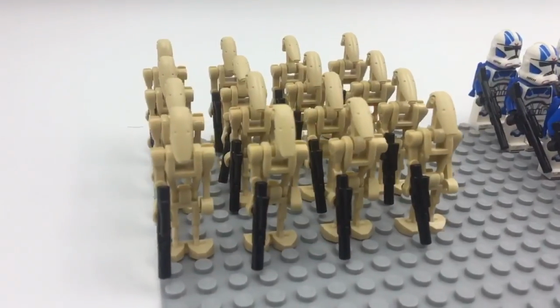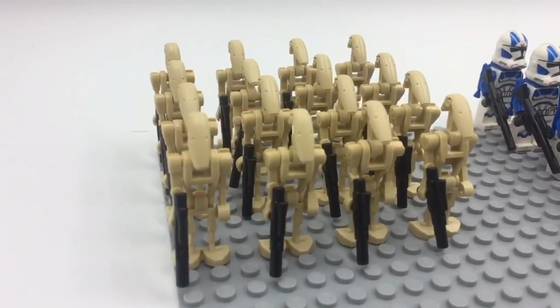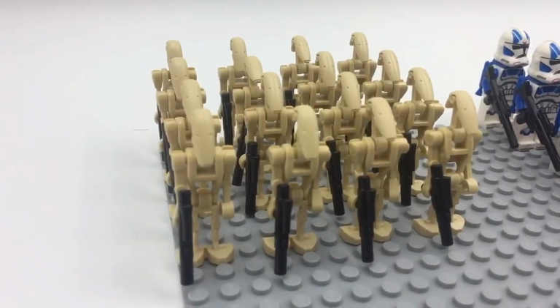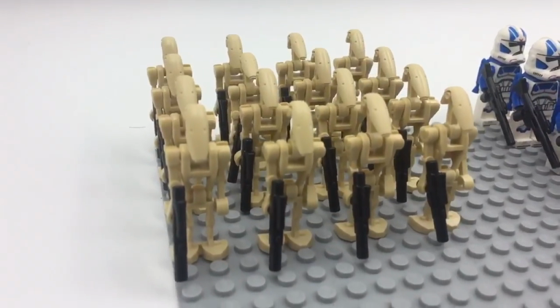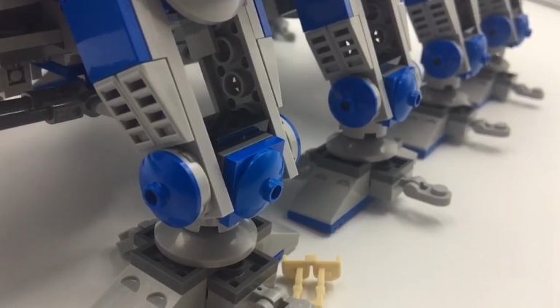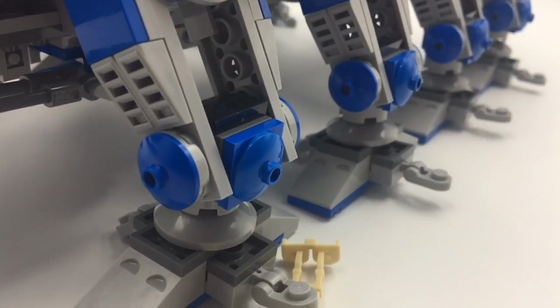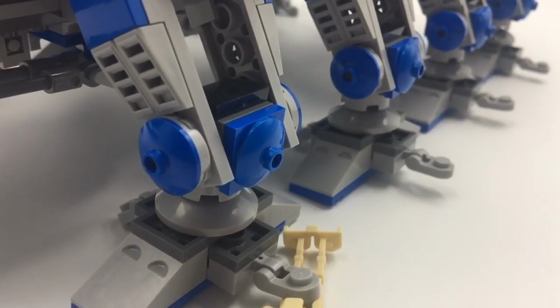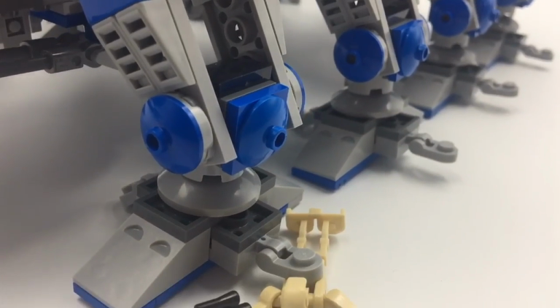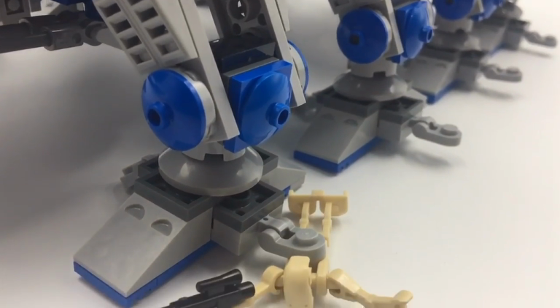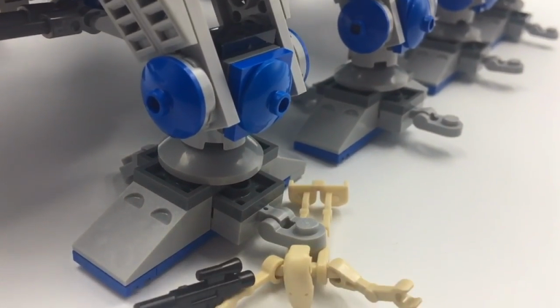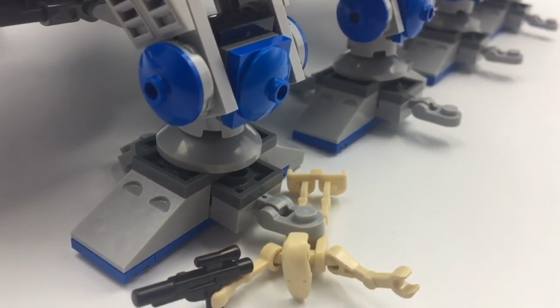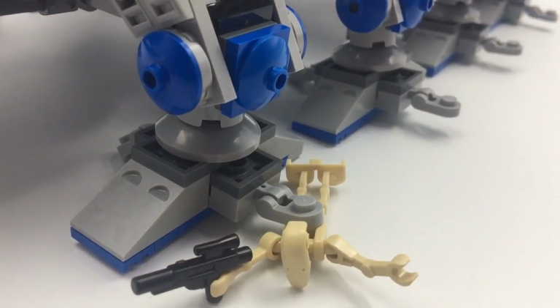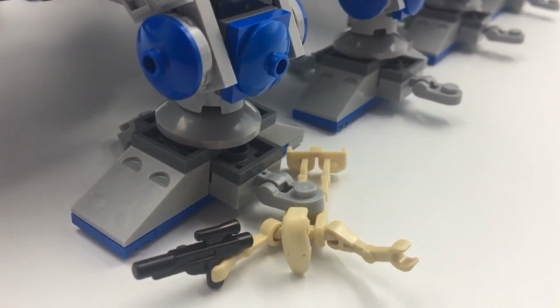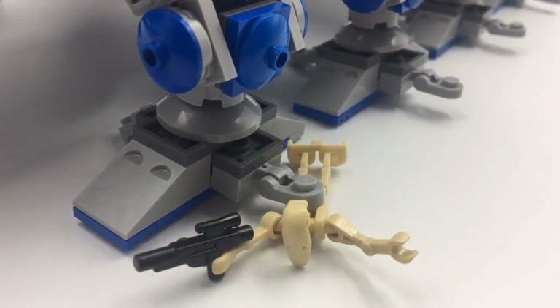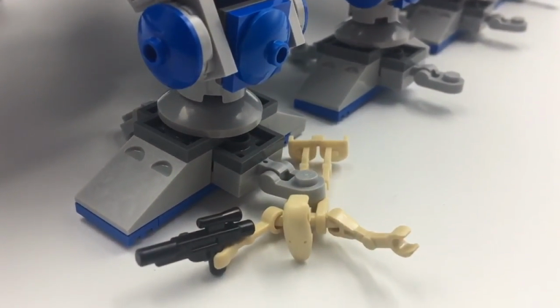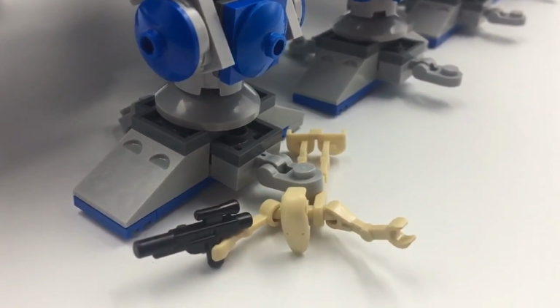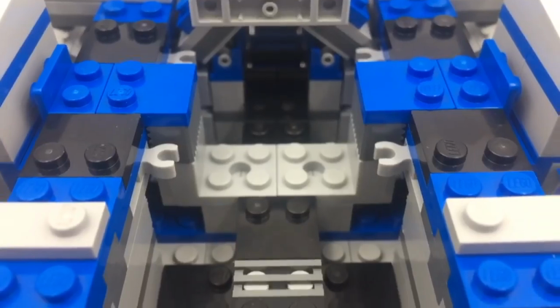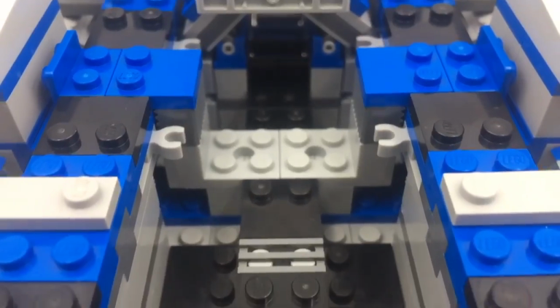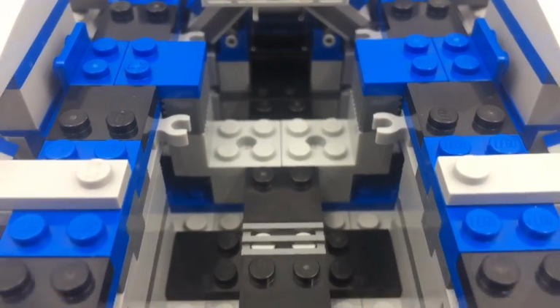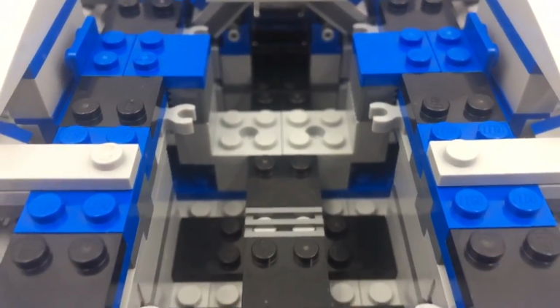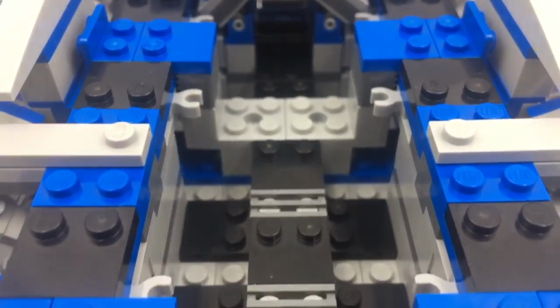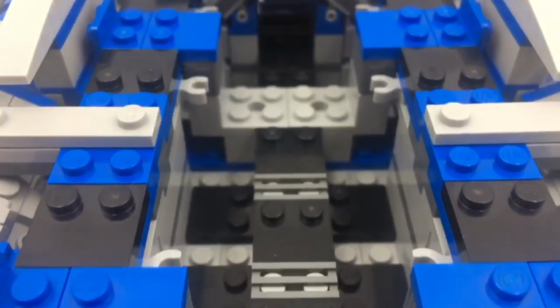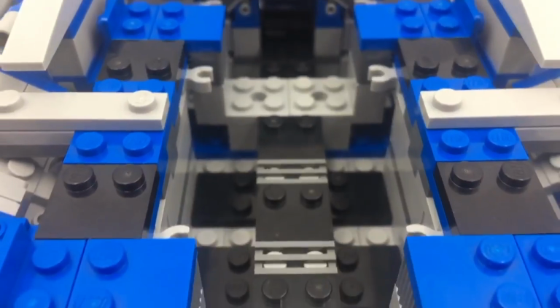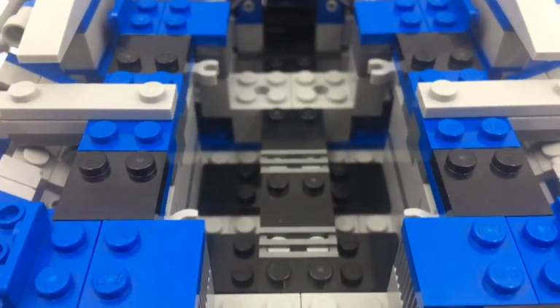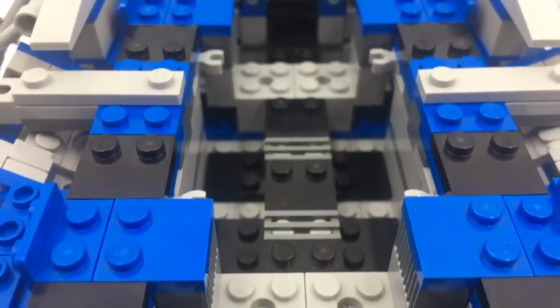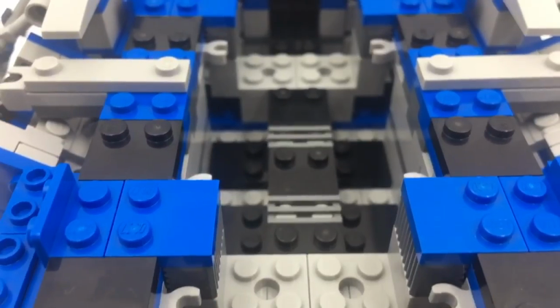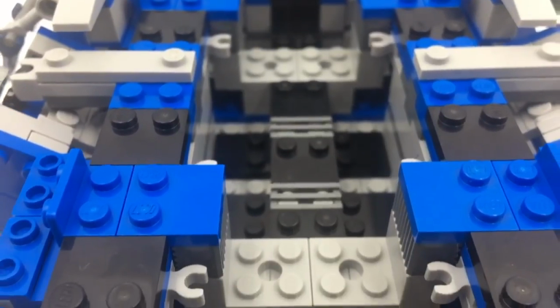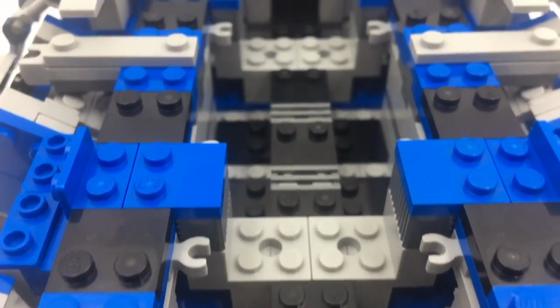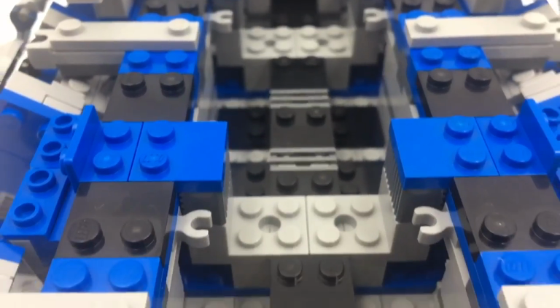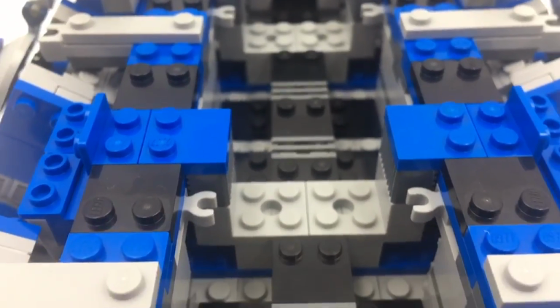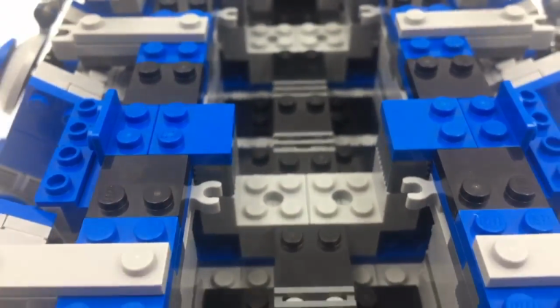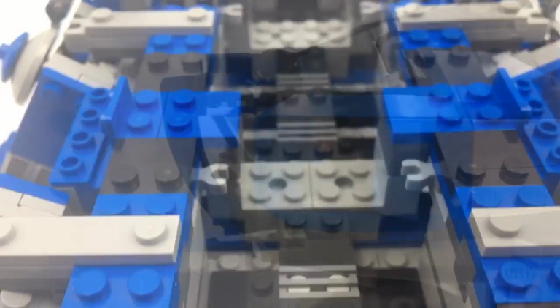And don't worry, you can fit them all on the AT-OT, even the battle droids. Make sure you watch to the end of the video to see how all these clone troopers are going to fit in here.